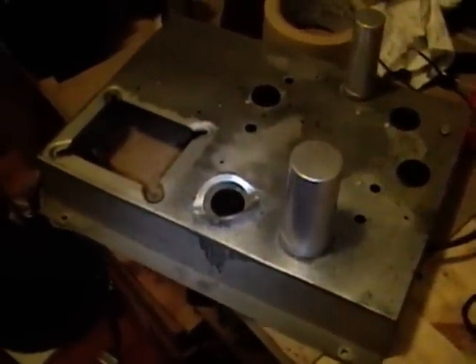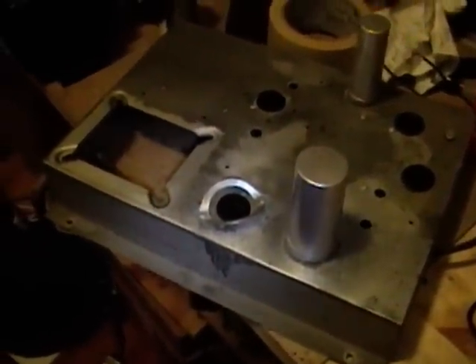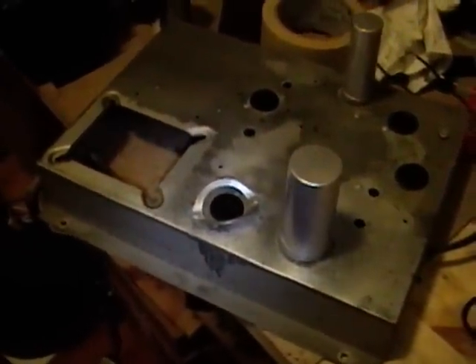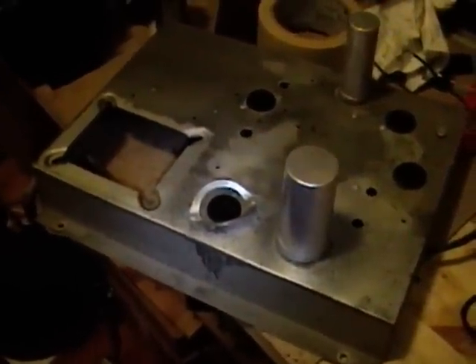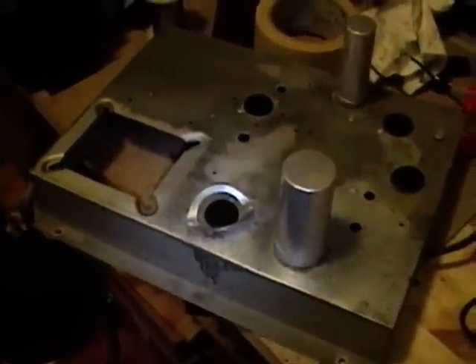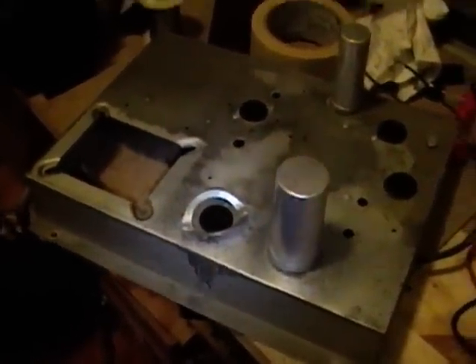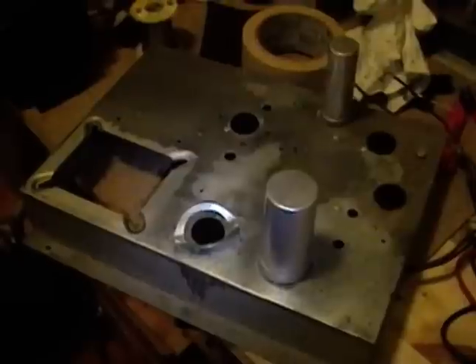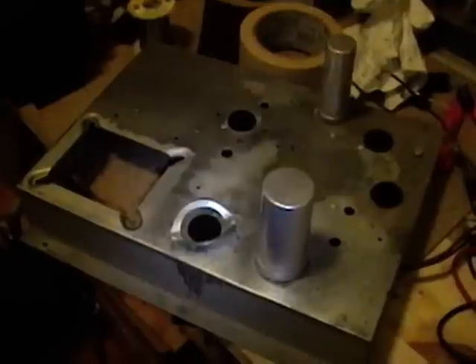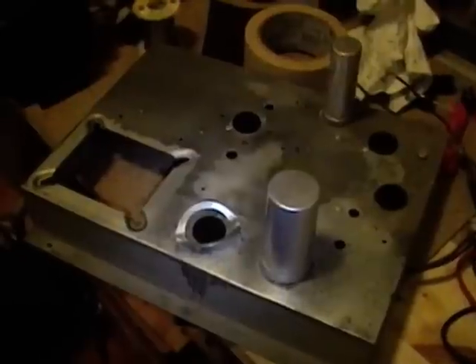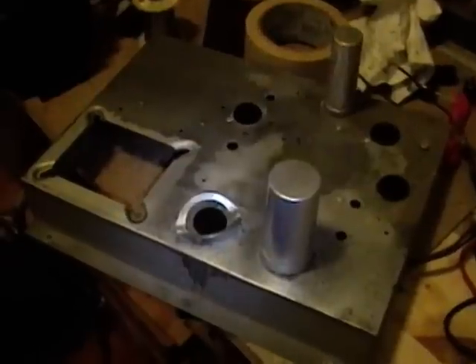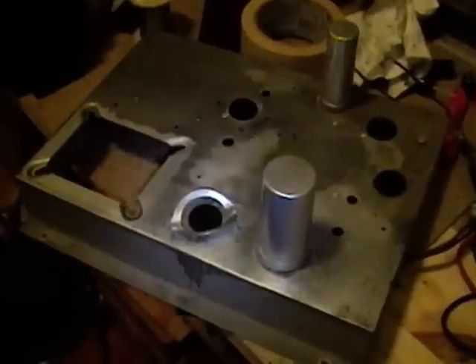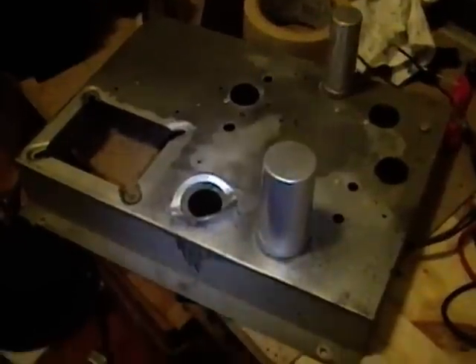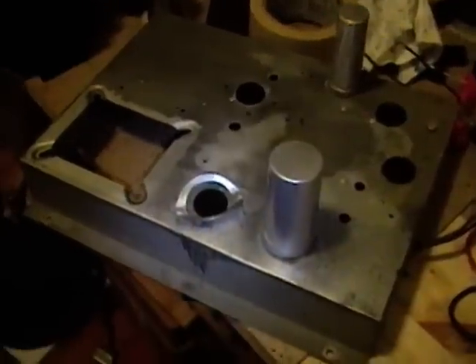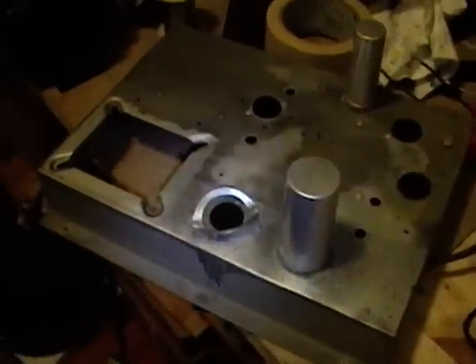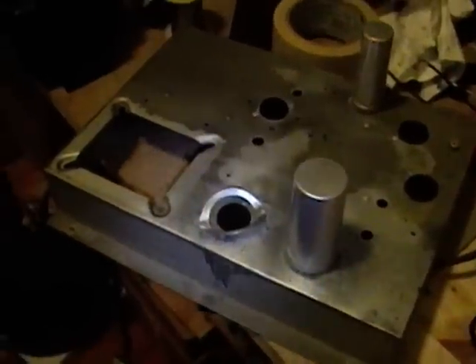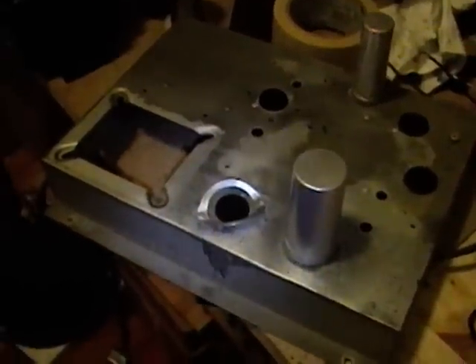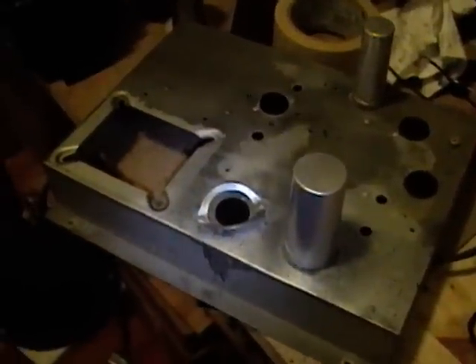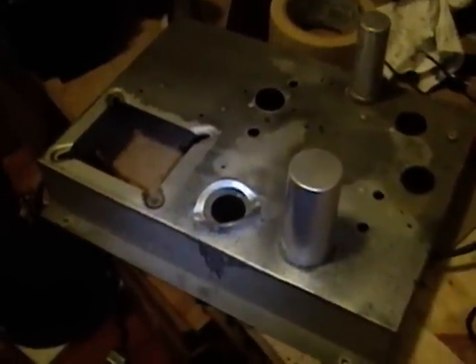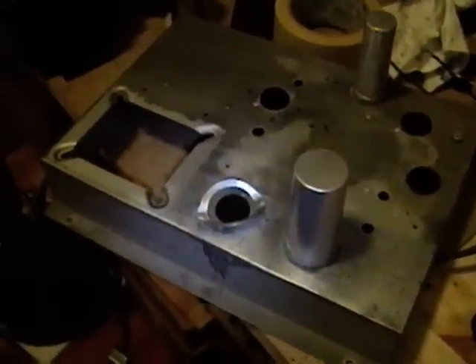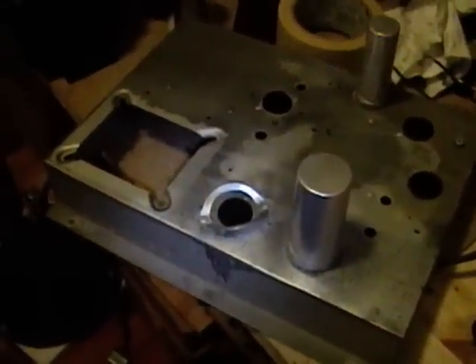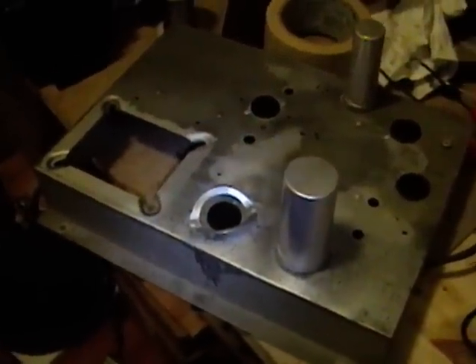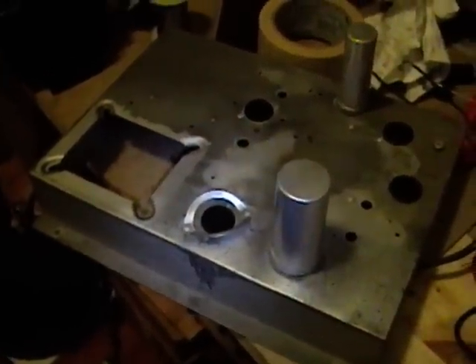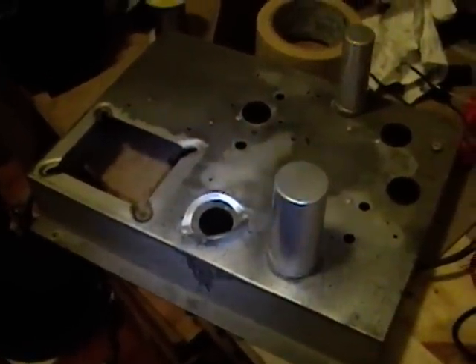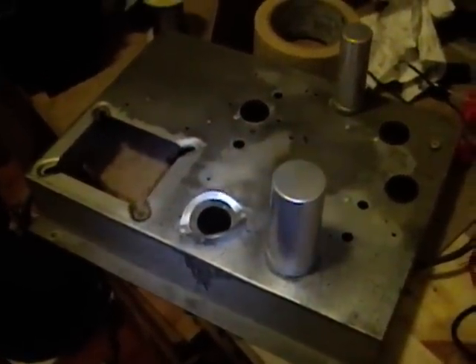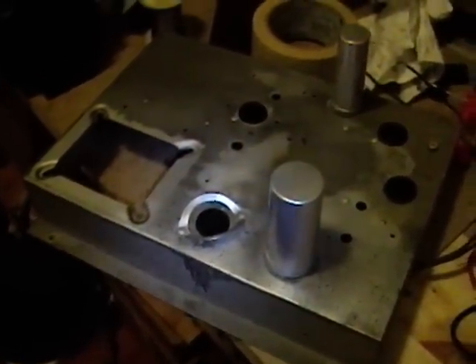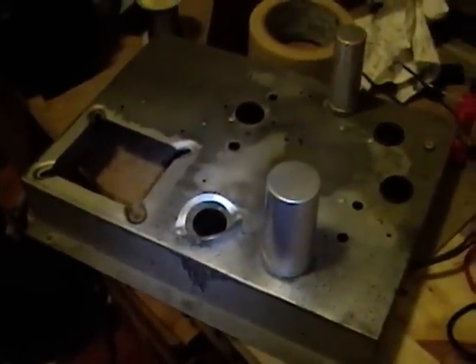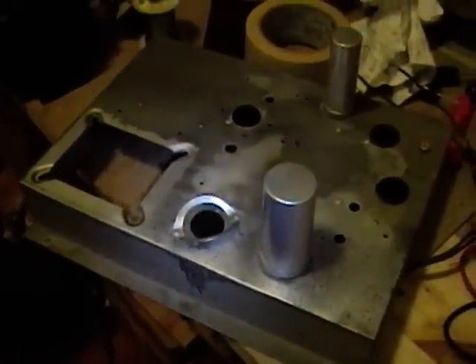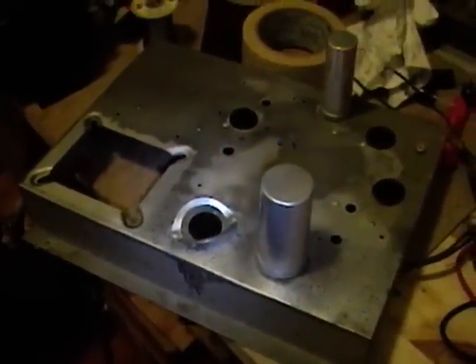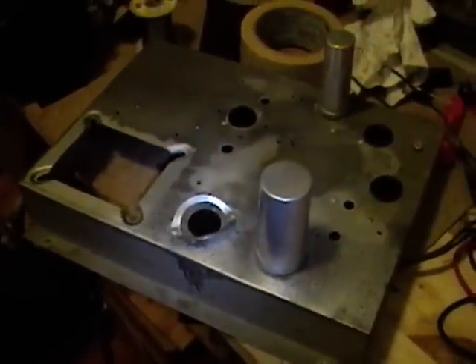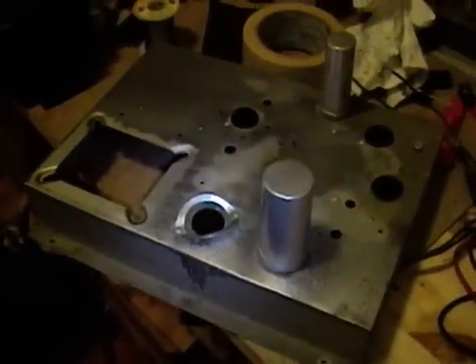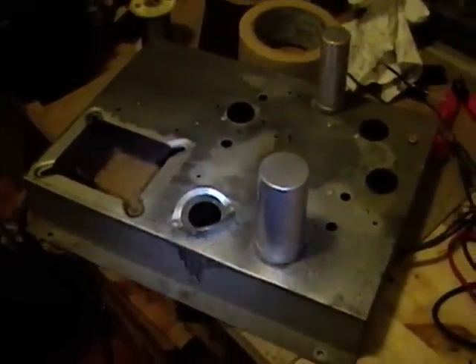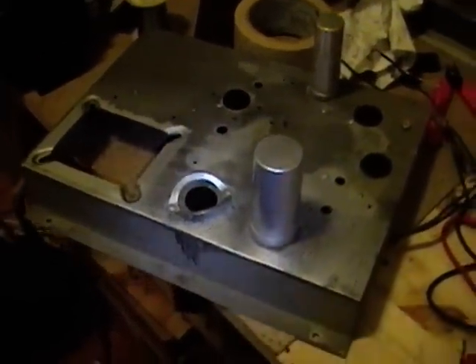When I get this all back together, I'll record a video and show you the final results.